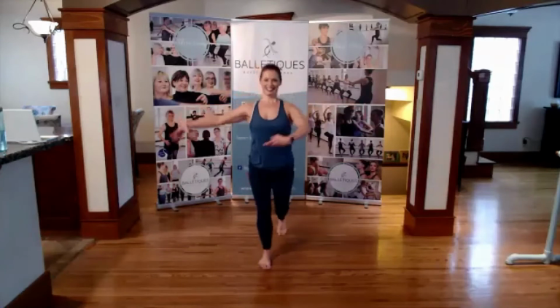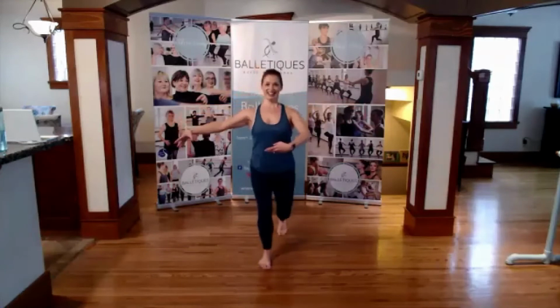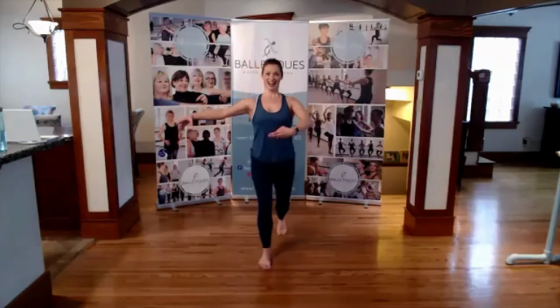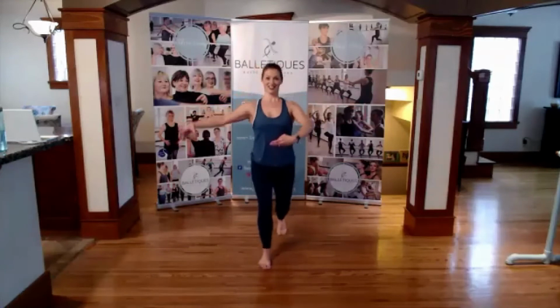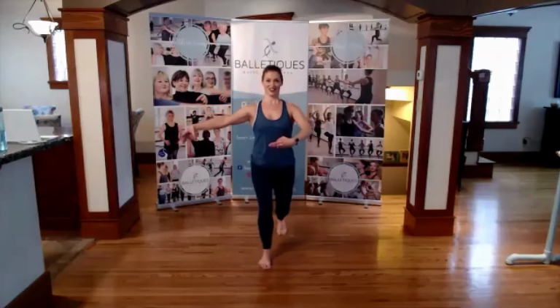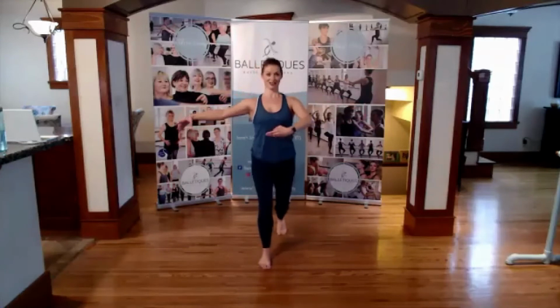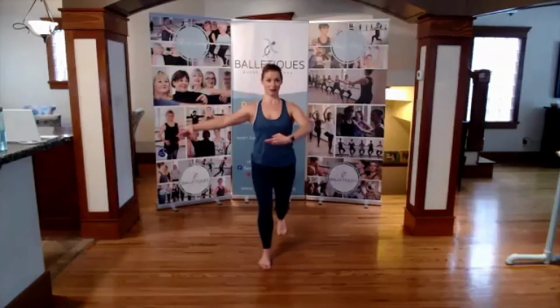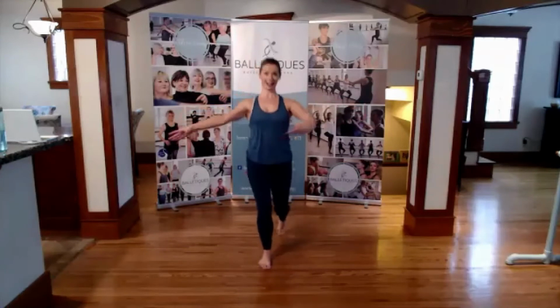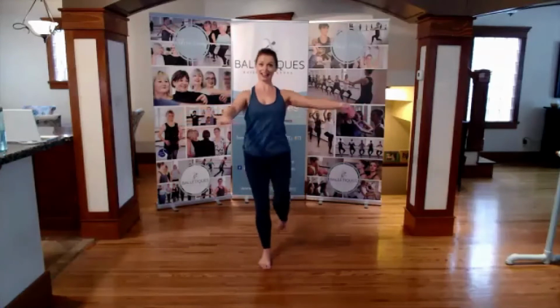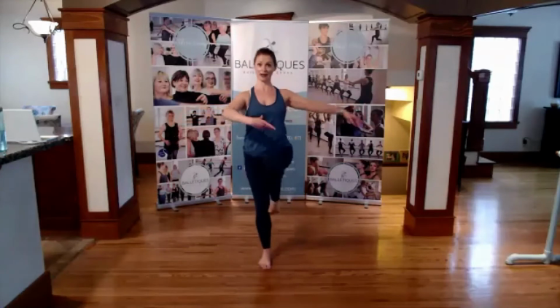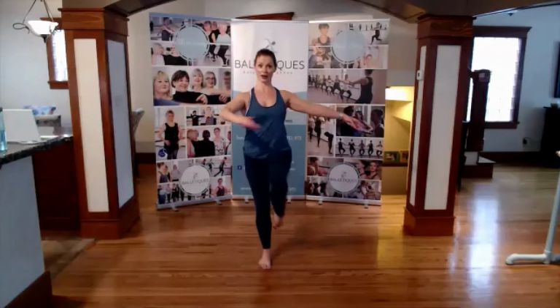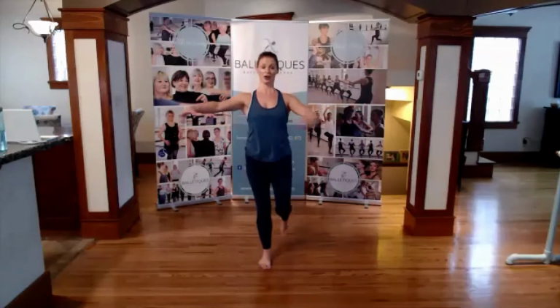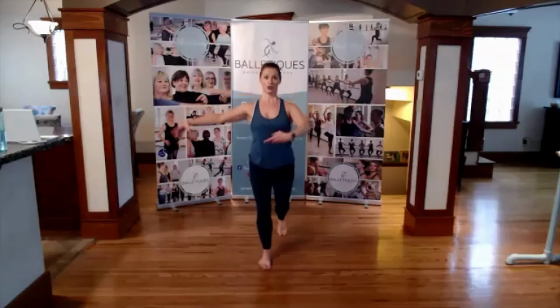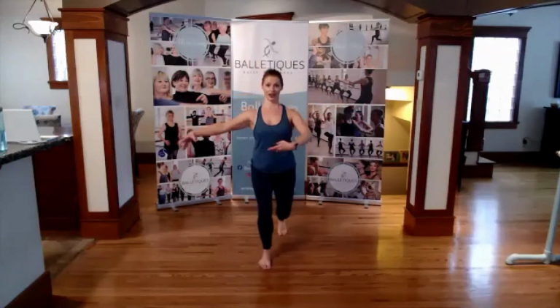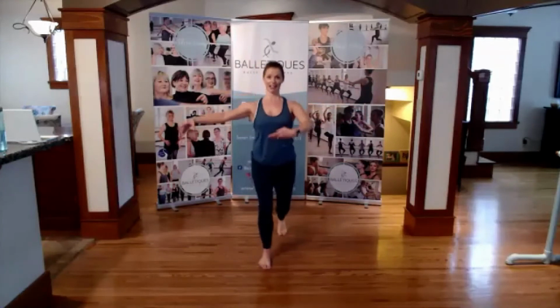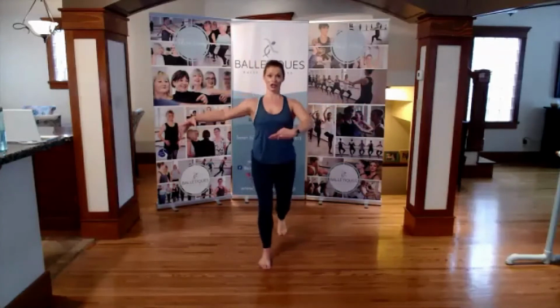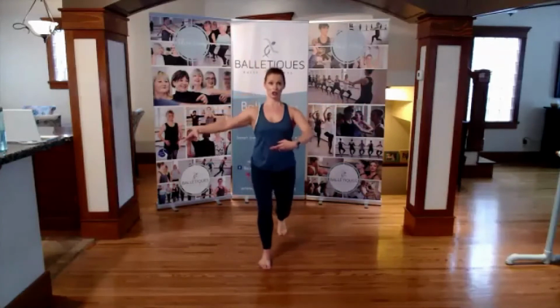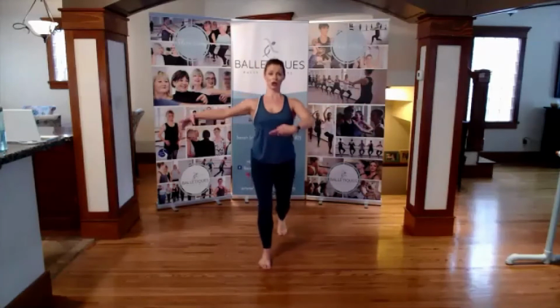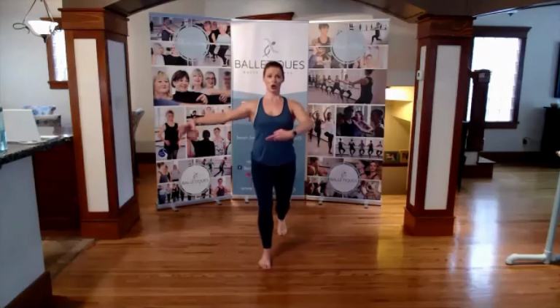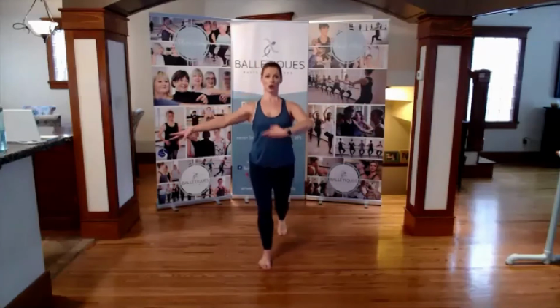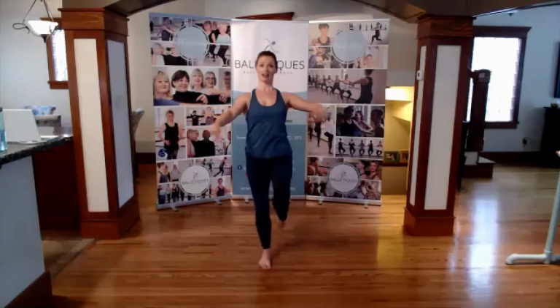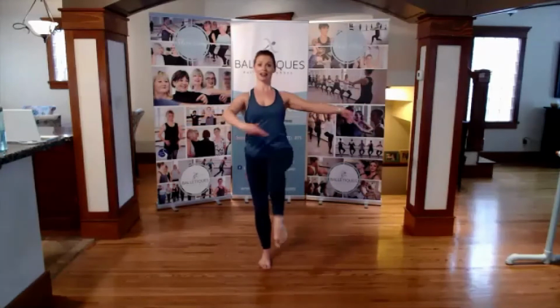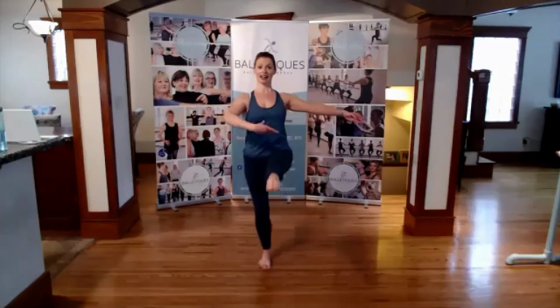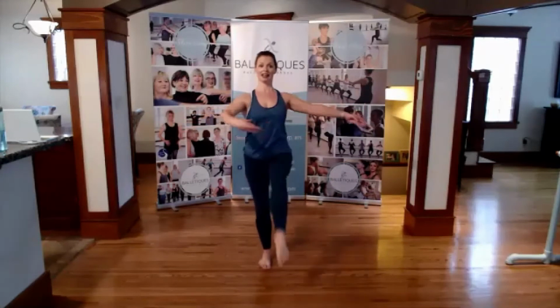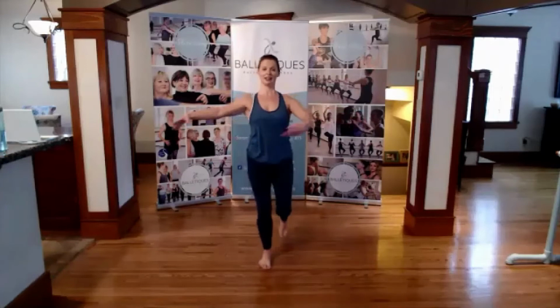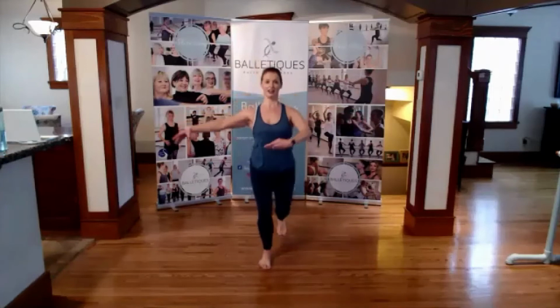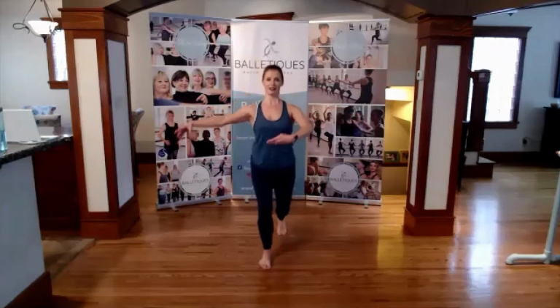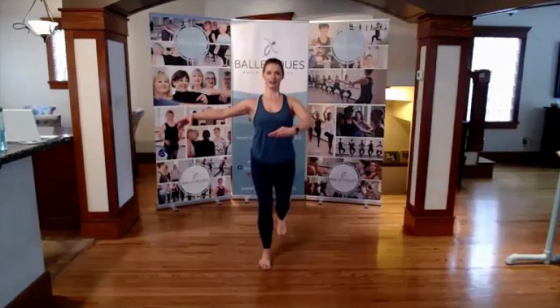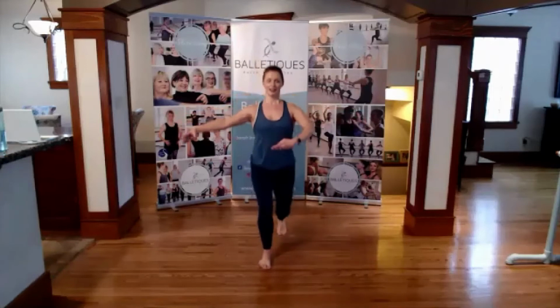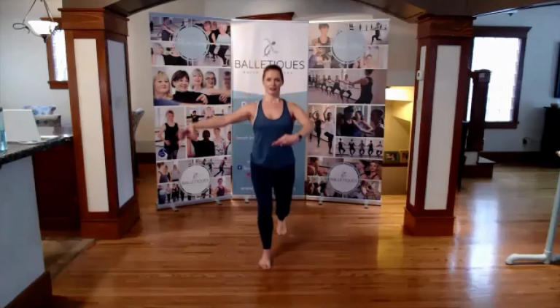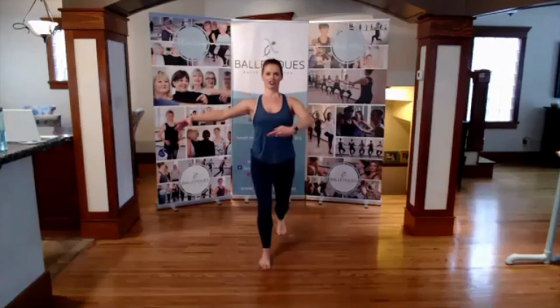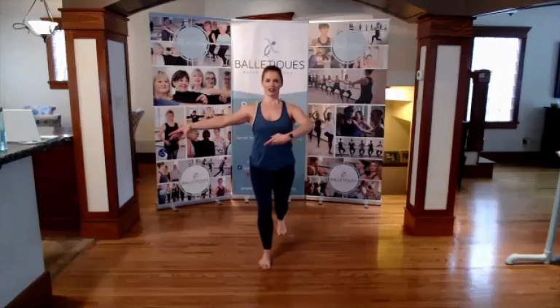Now you have to take a kick. Here we go. Three, two, one. Keep on this. You keep your toes.